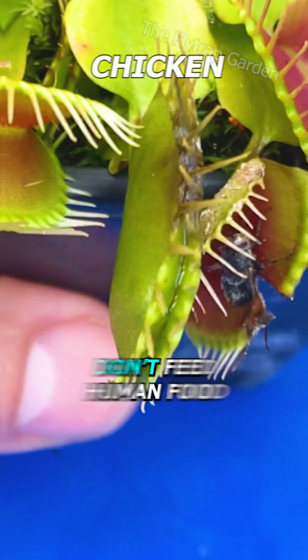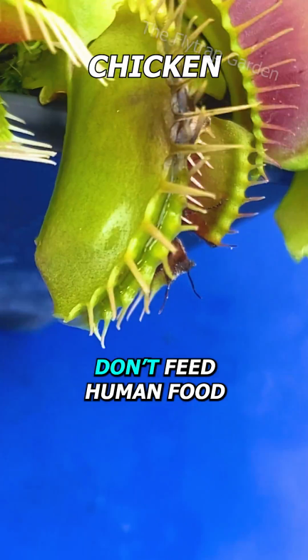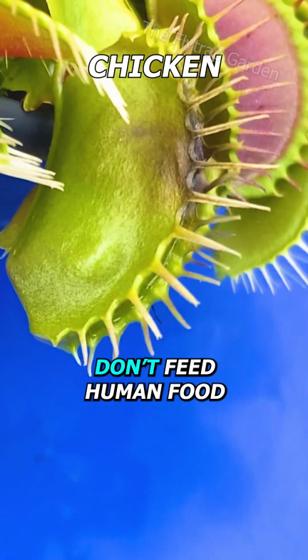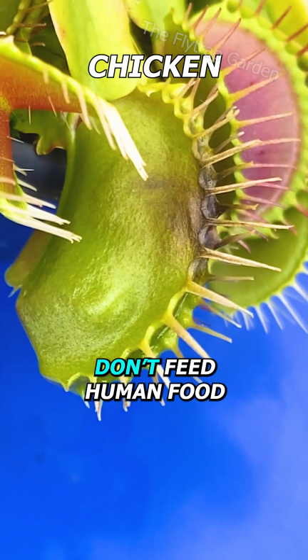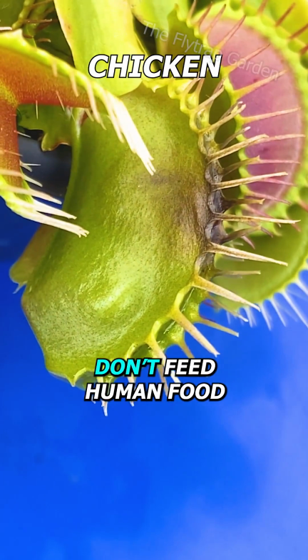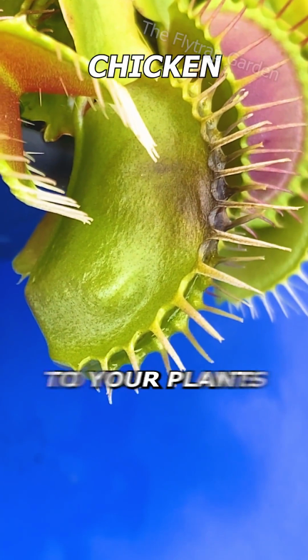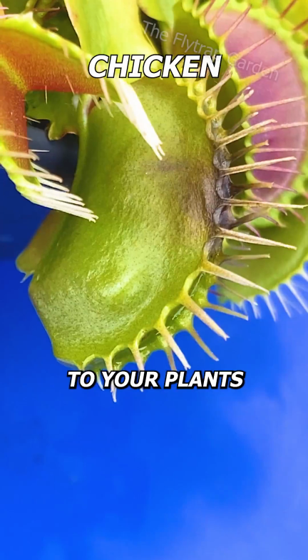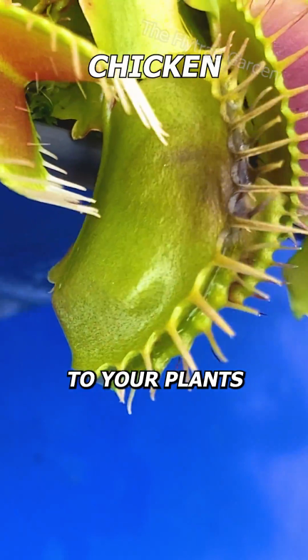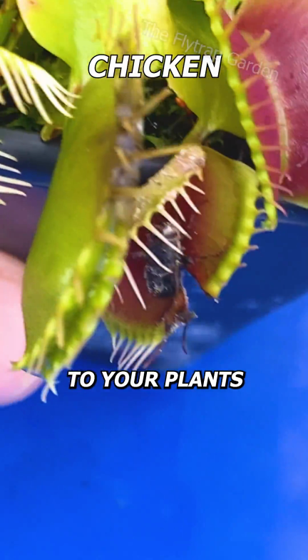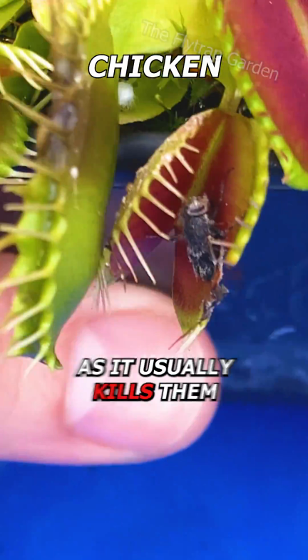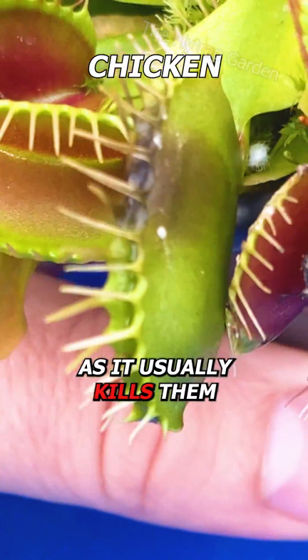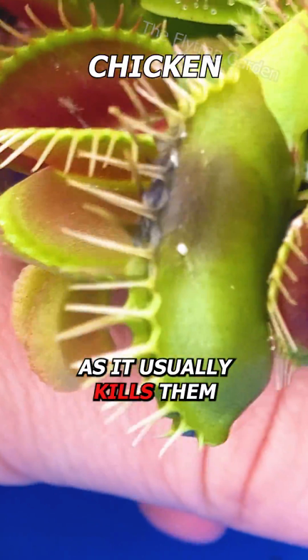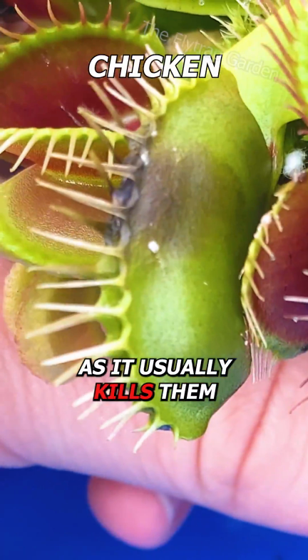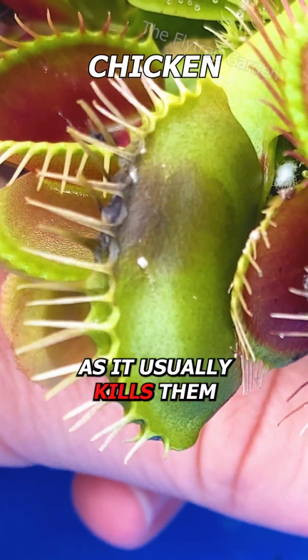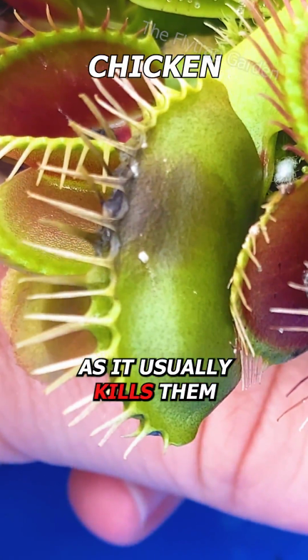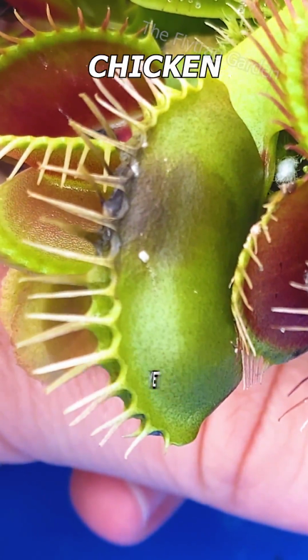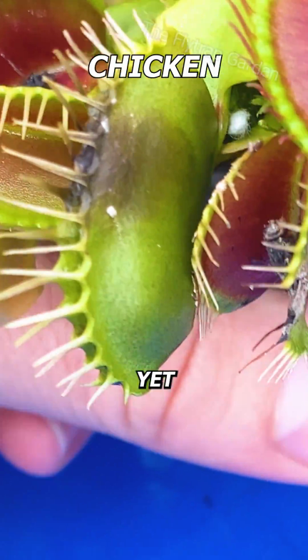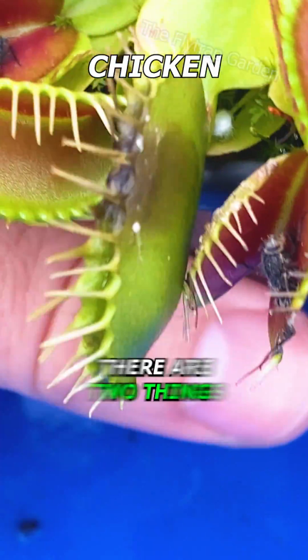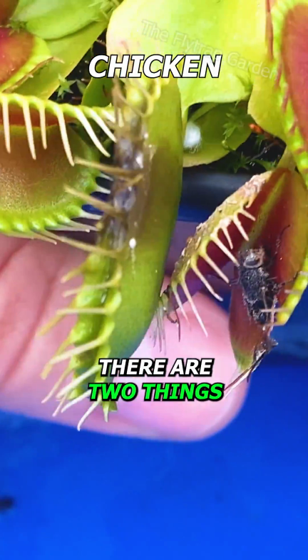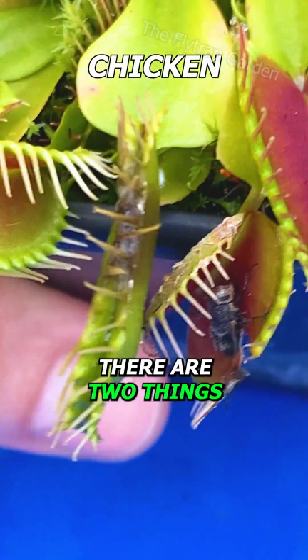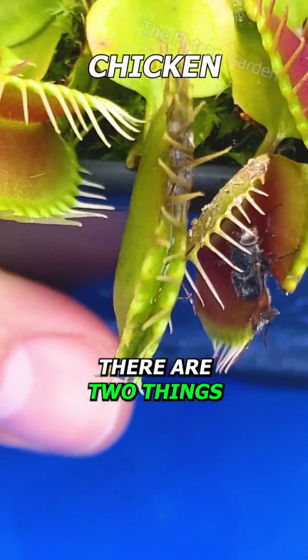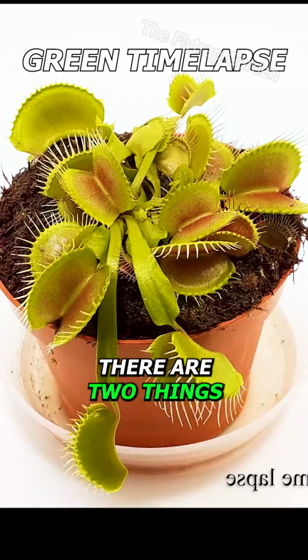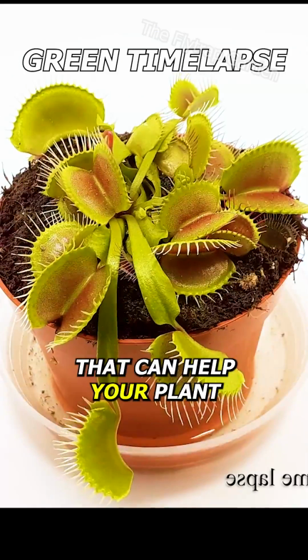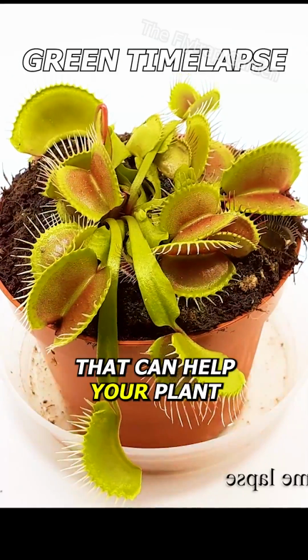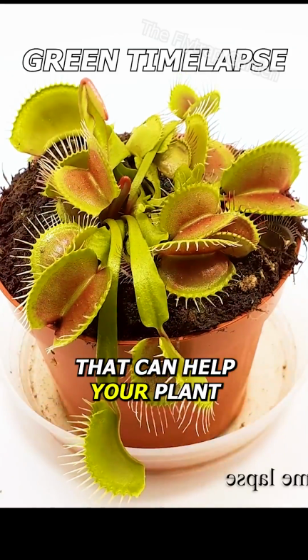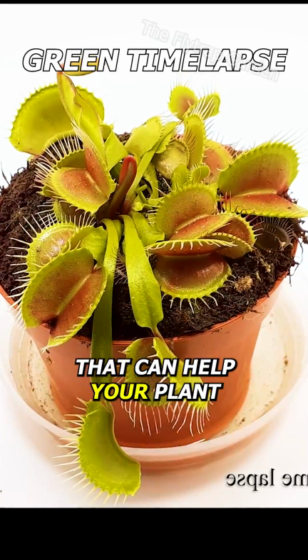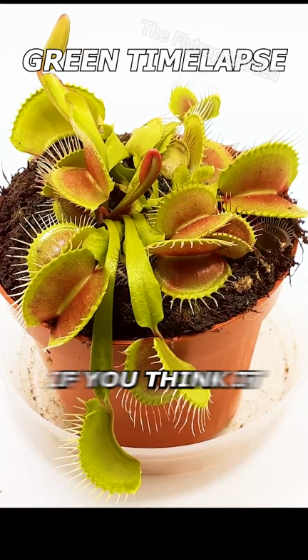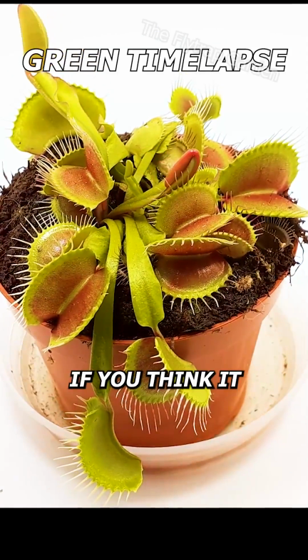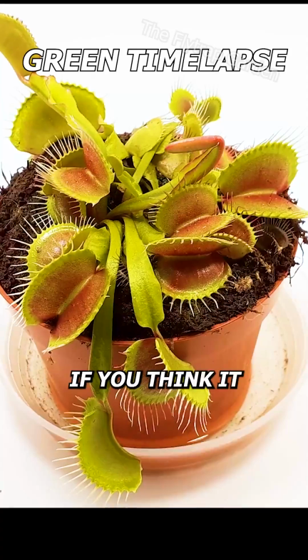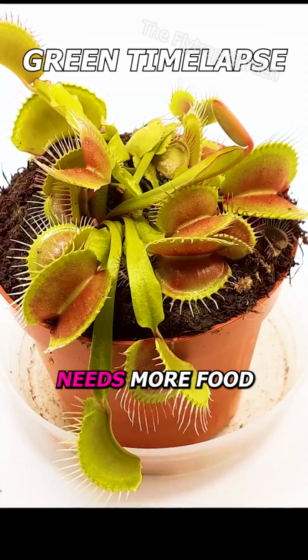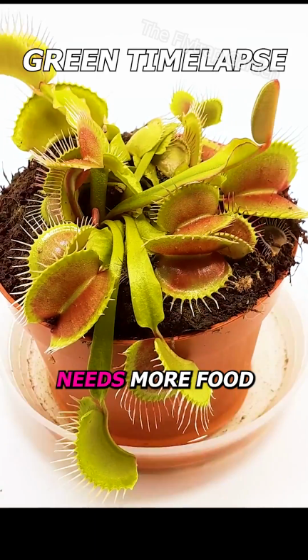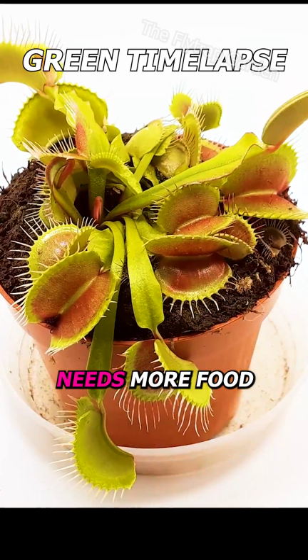Don't feed human food to your plants as it usually kills them. Yet, there are two things that can help your plant if you think it needs more food.